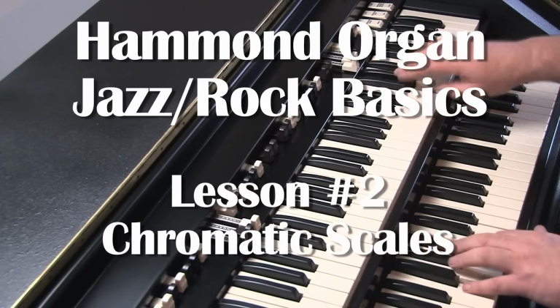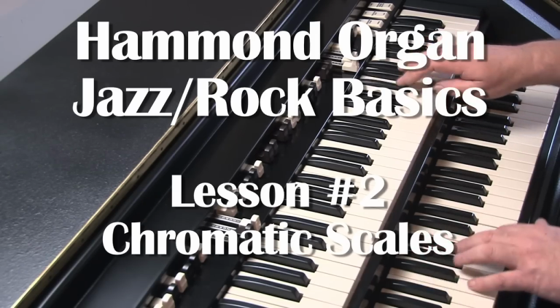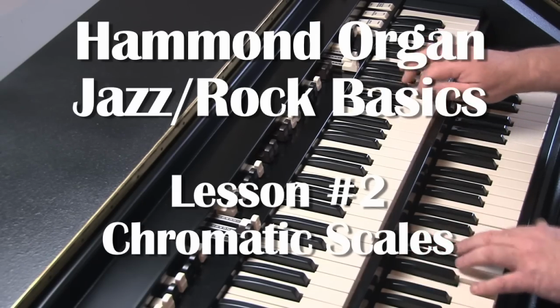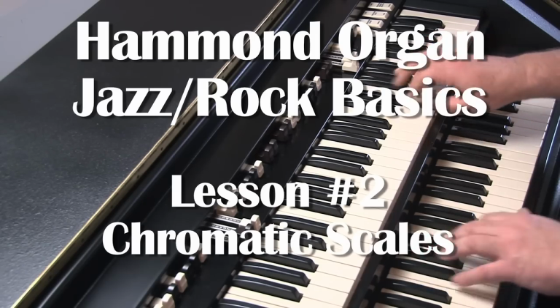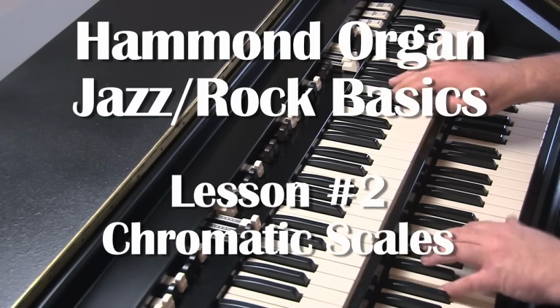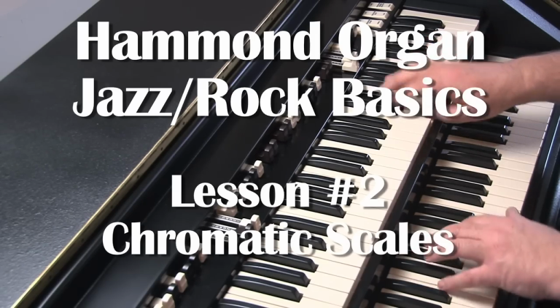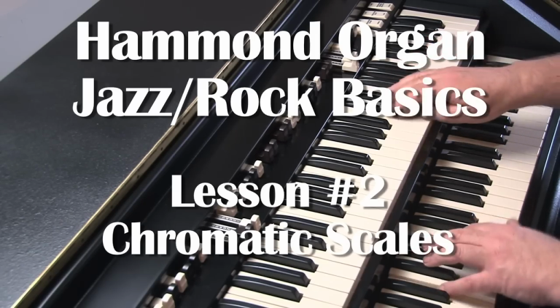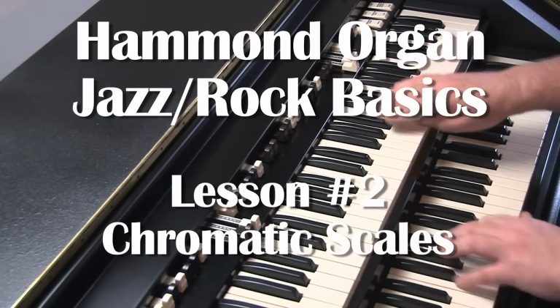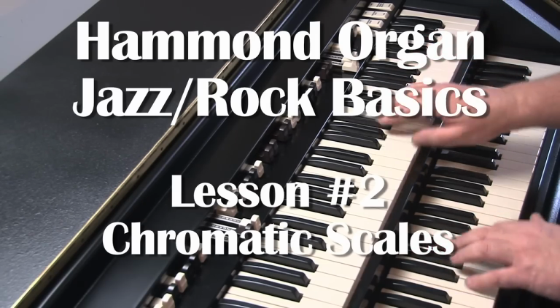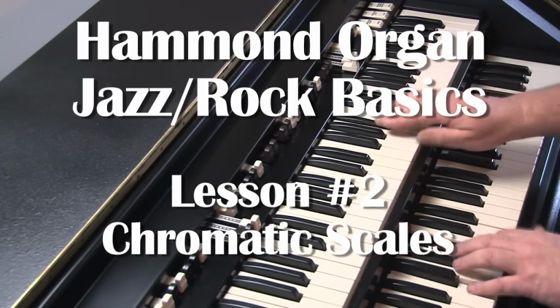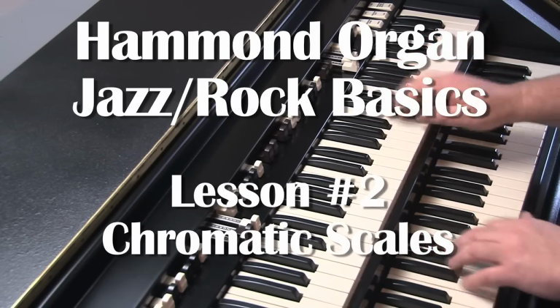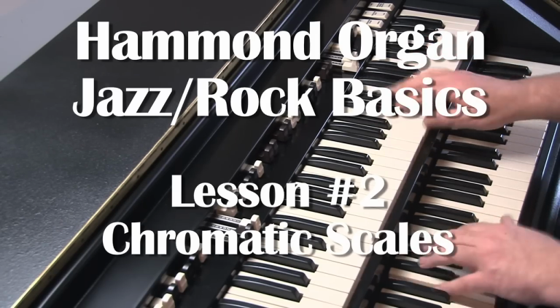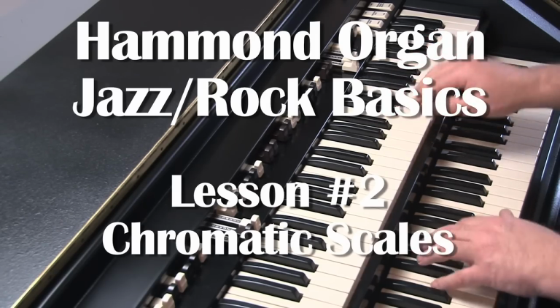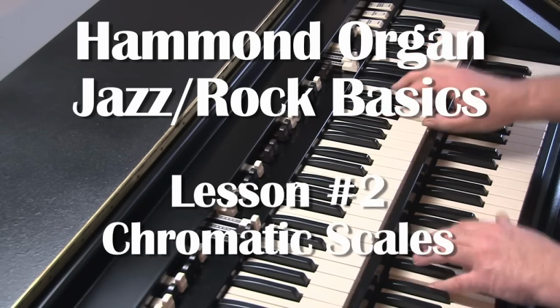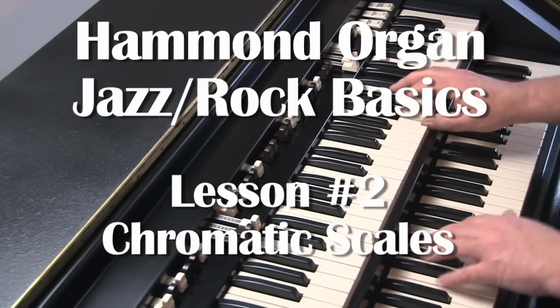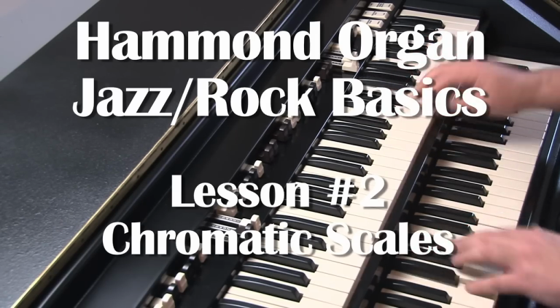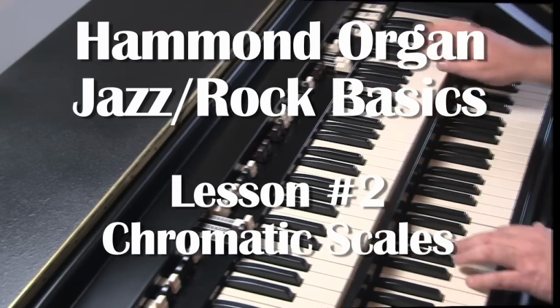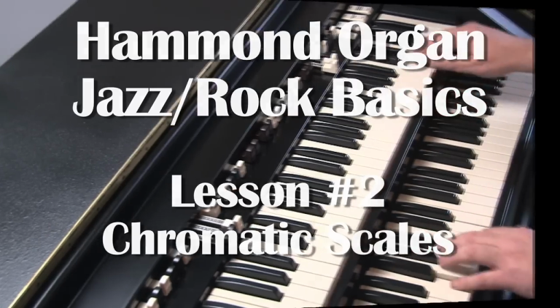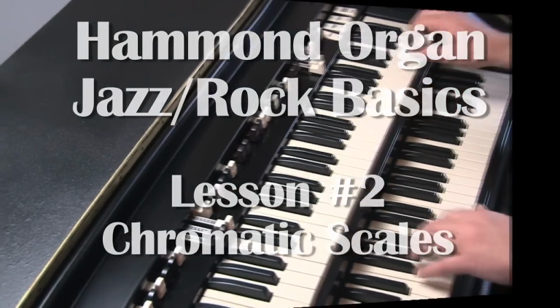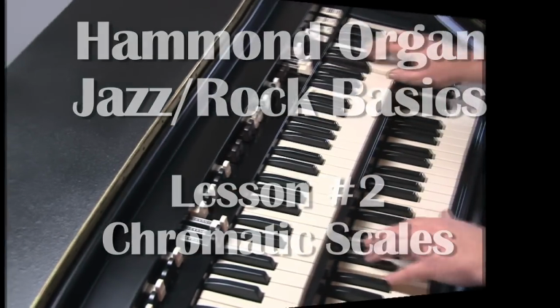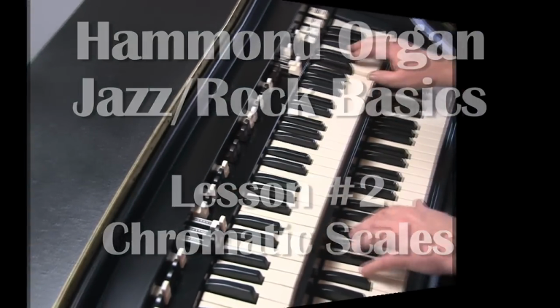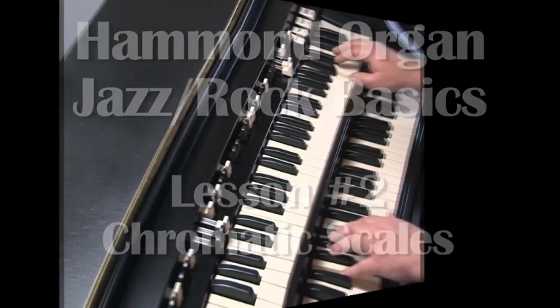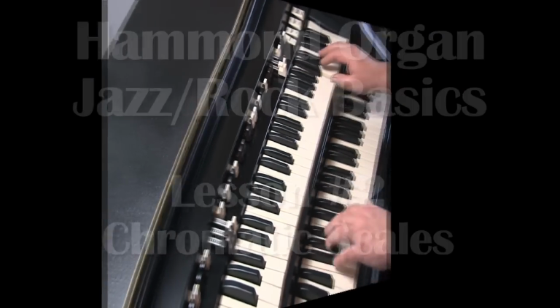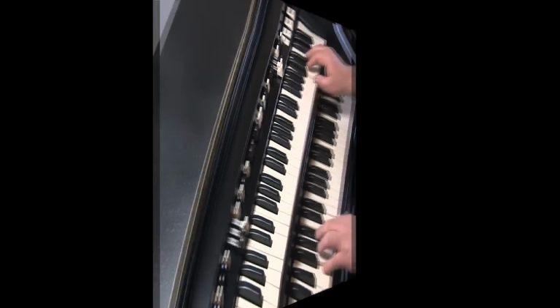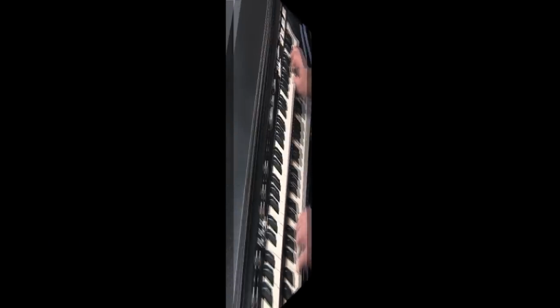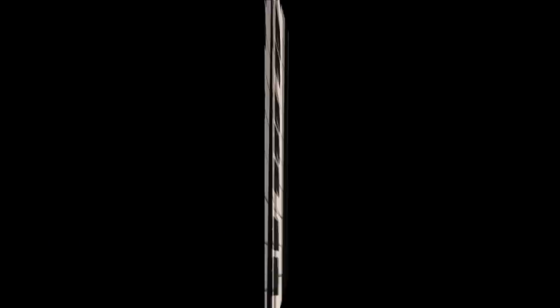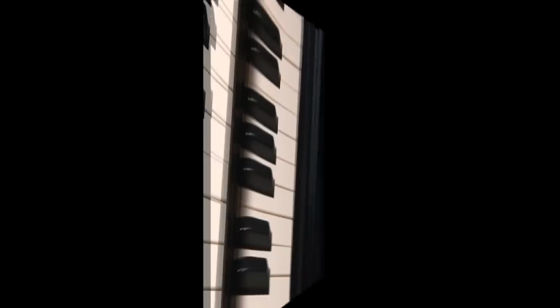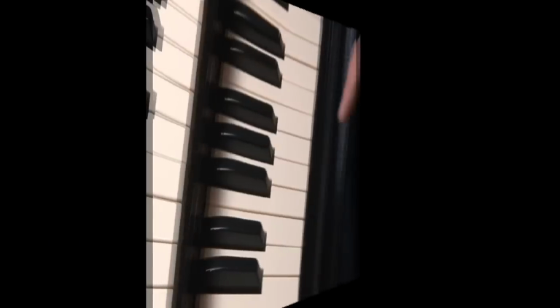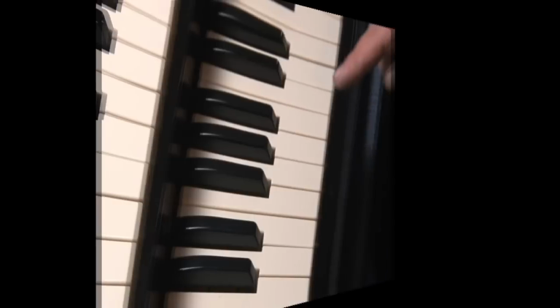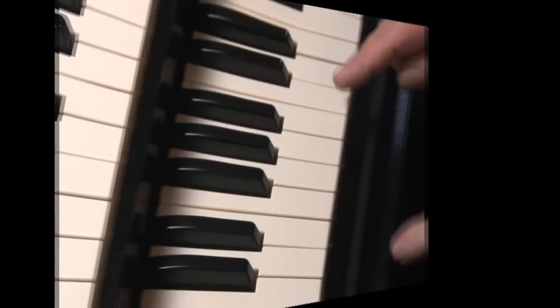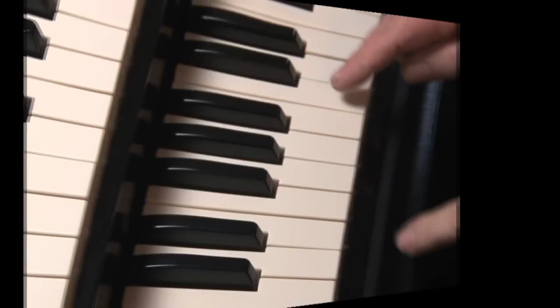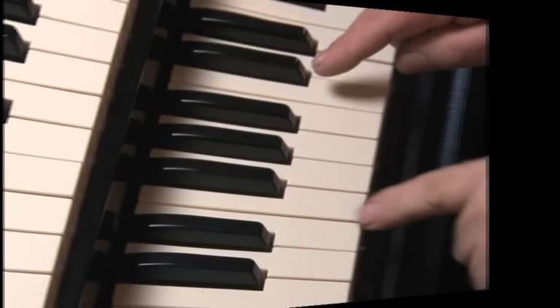This short lesson shows the use of chromatic scales as part of your improvisation sequence.